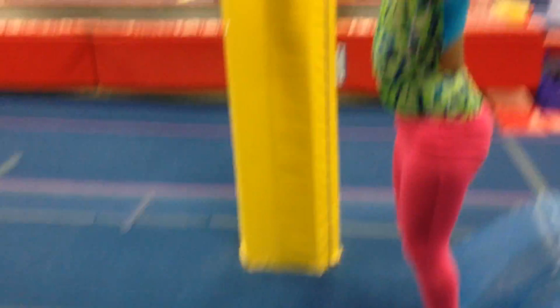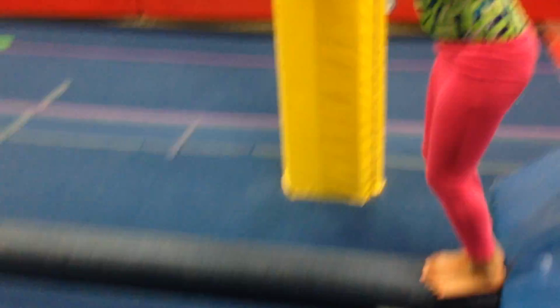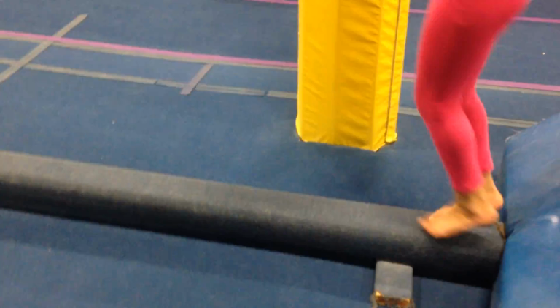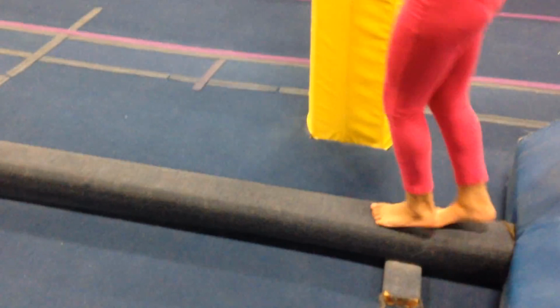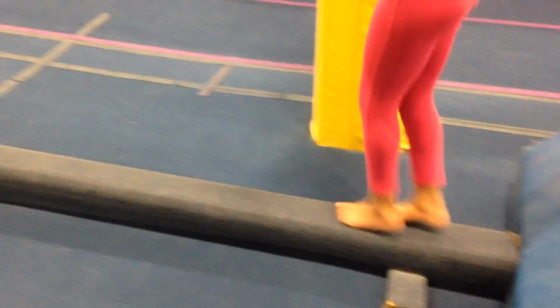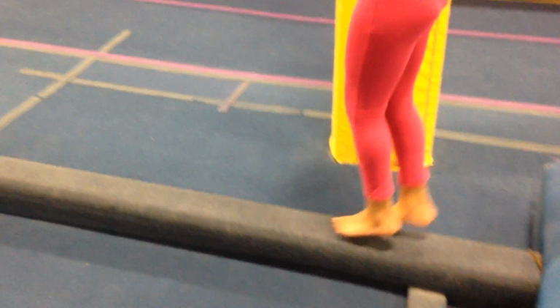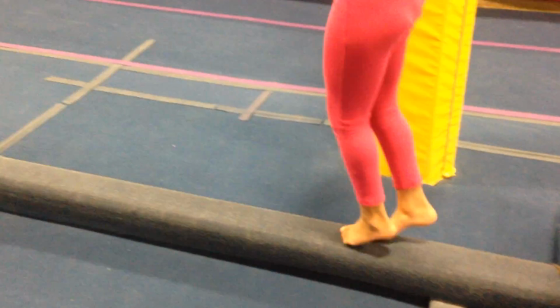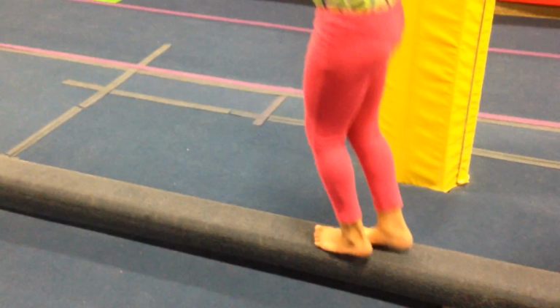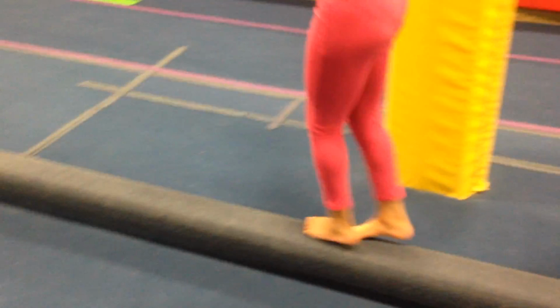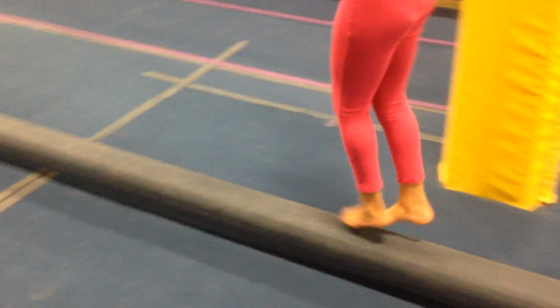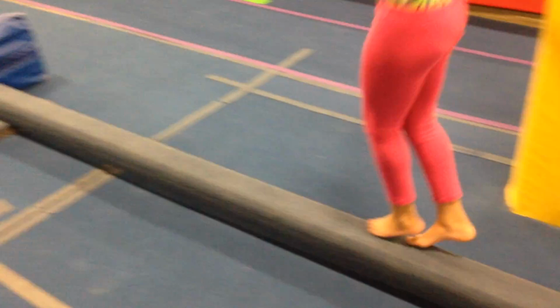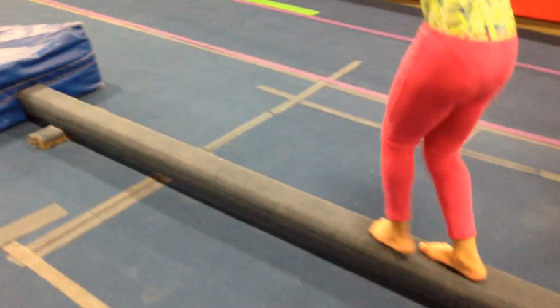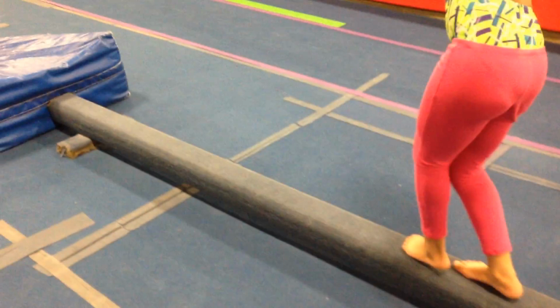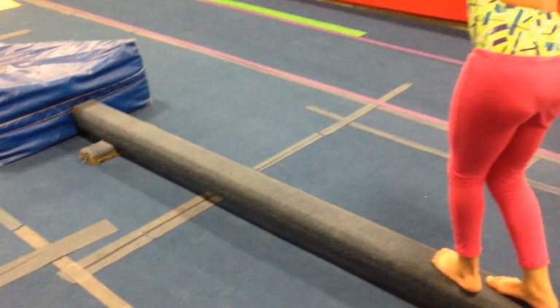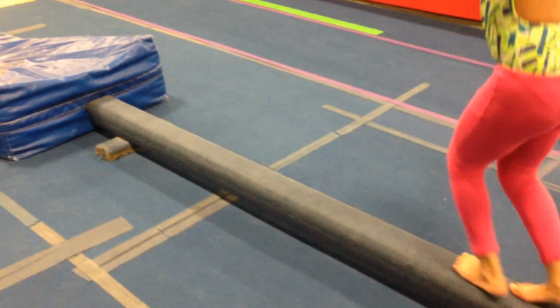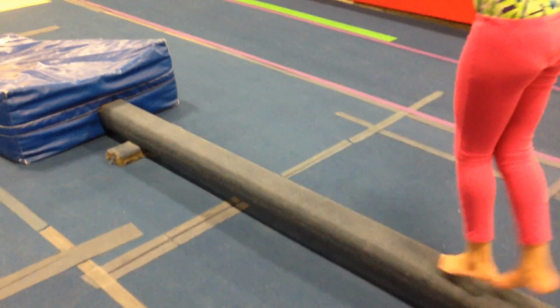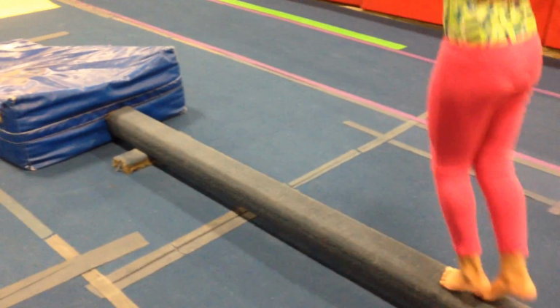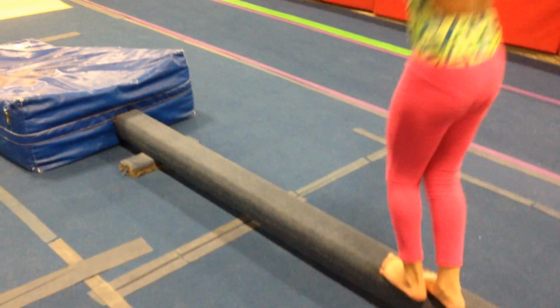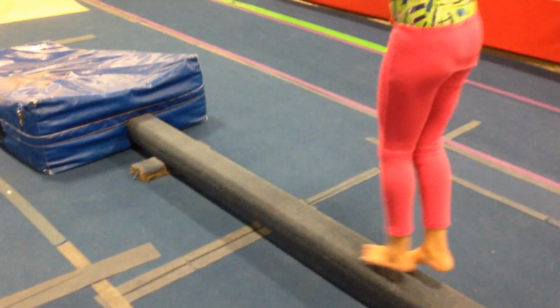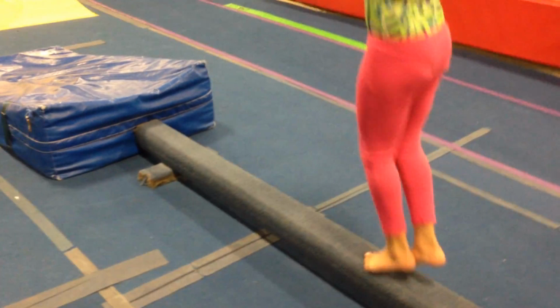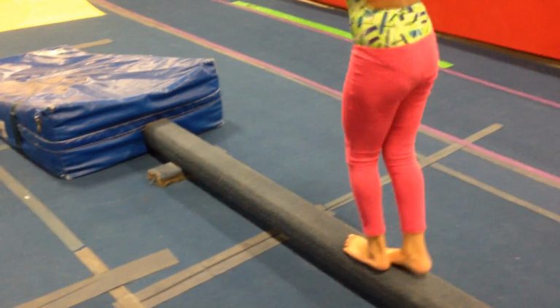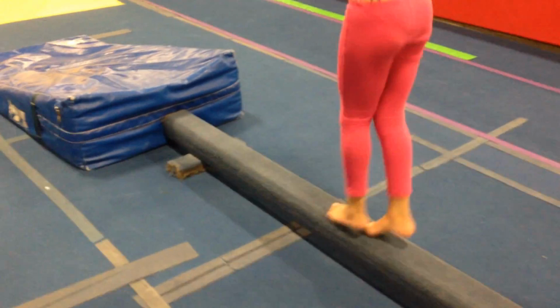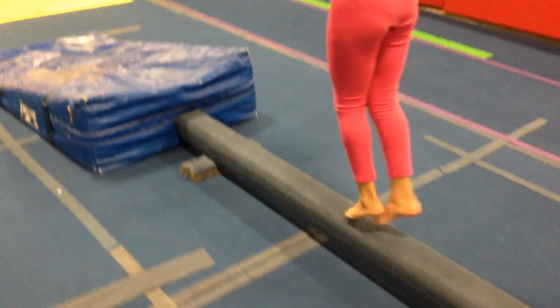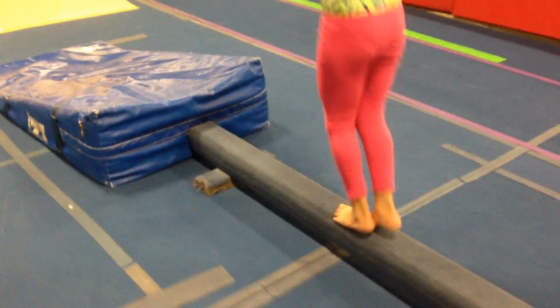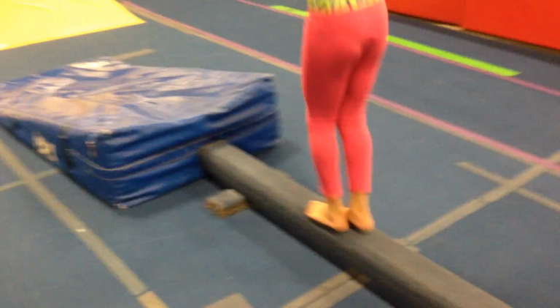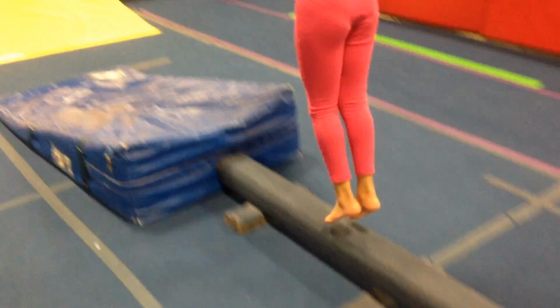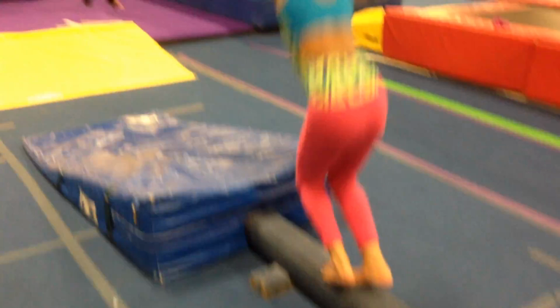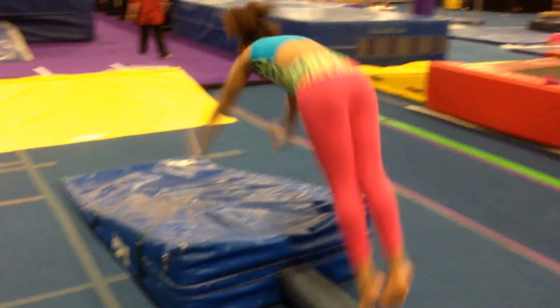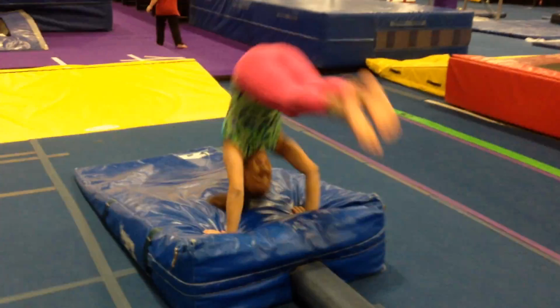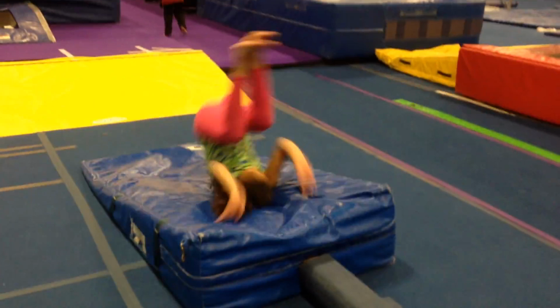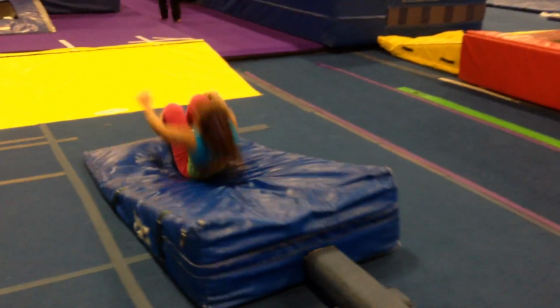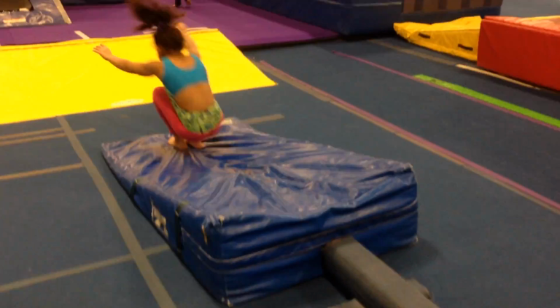Over to the blue beam, we're going to do some little baby hops all the way across. Keep going. Do a nice jump roll.